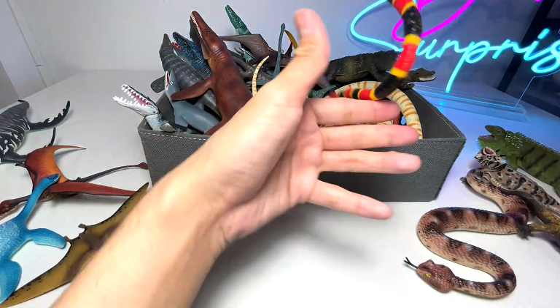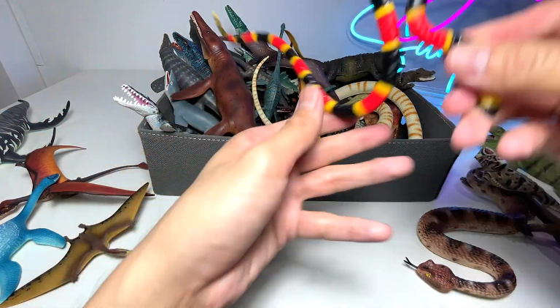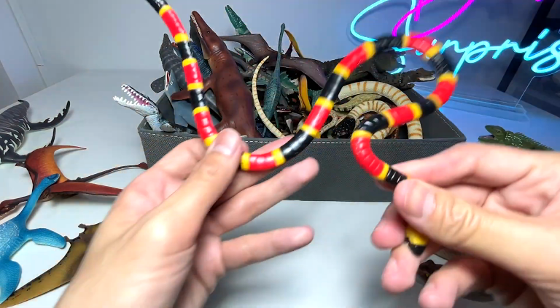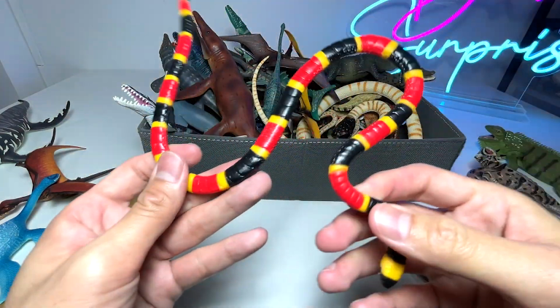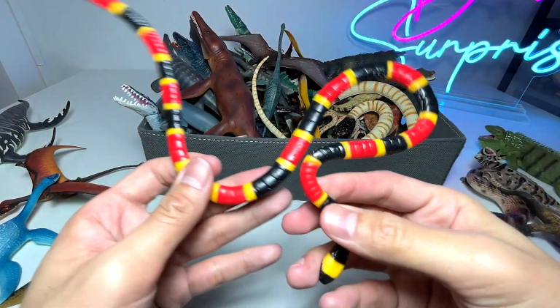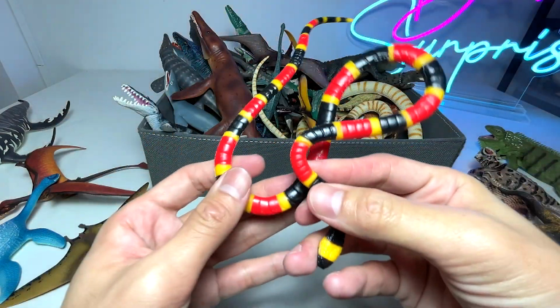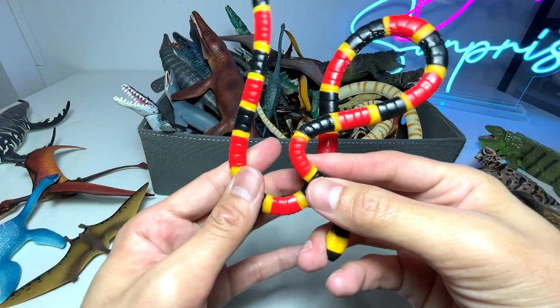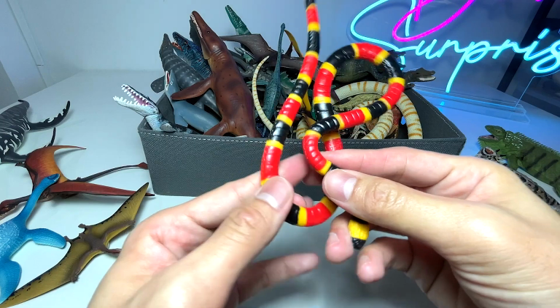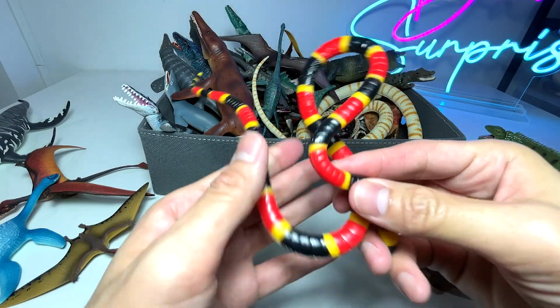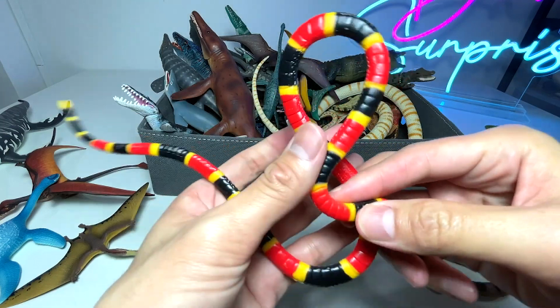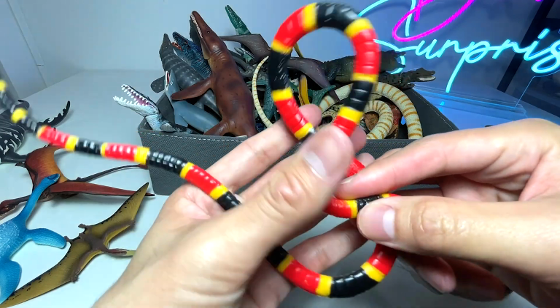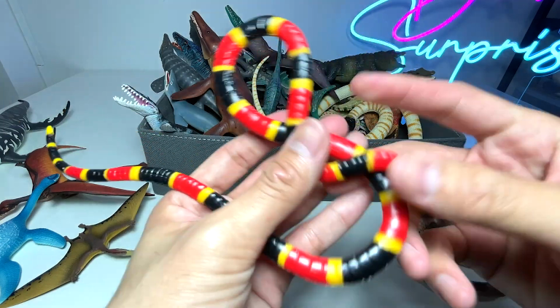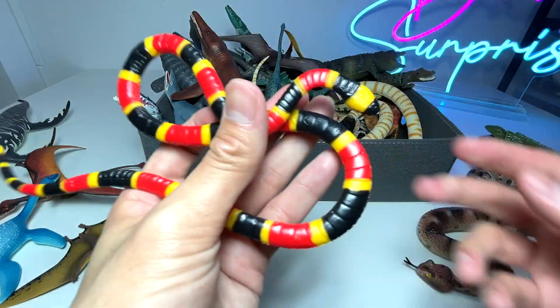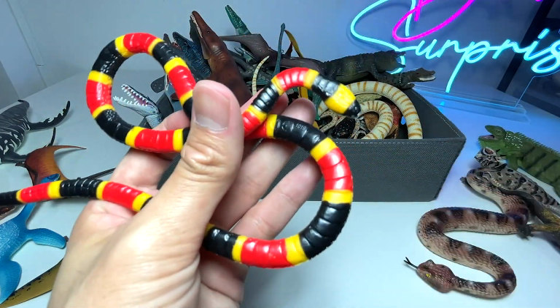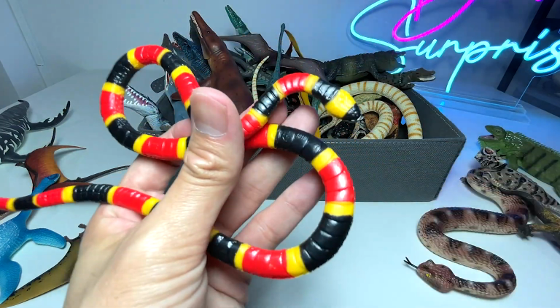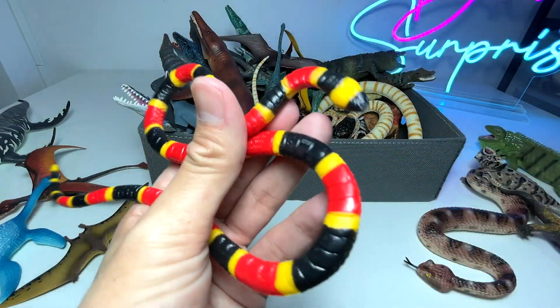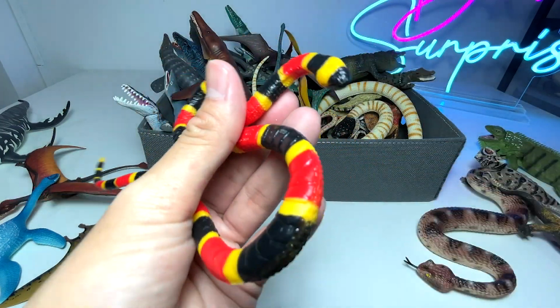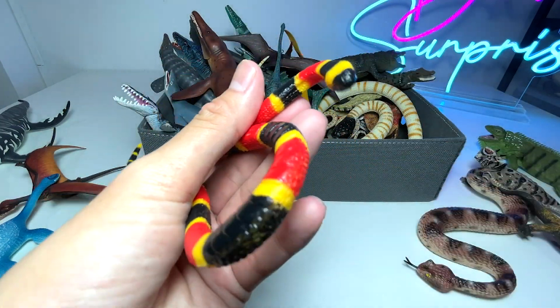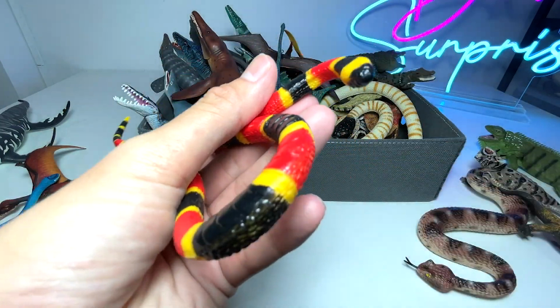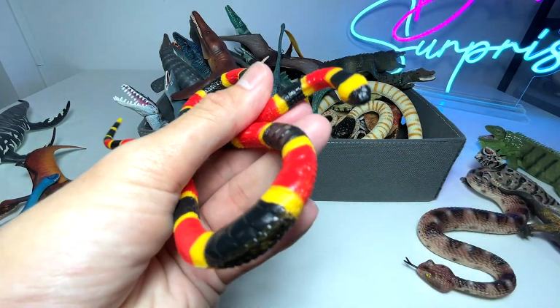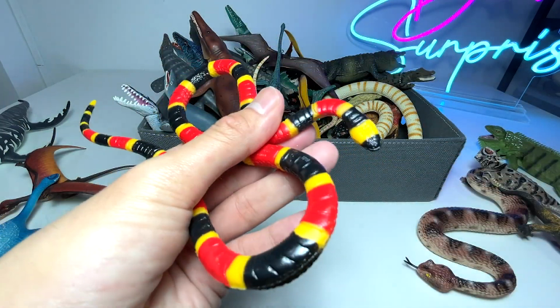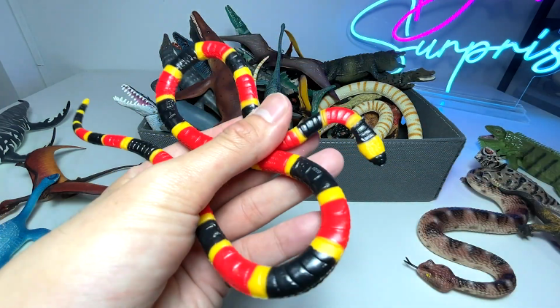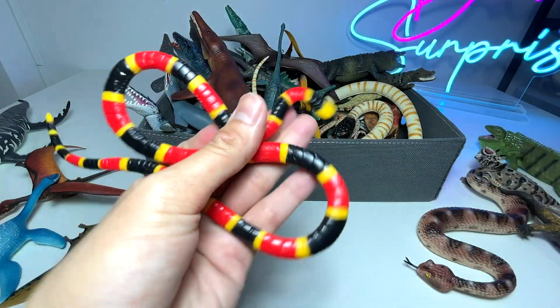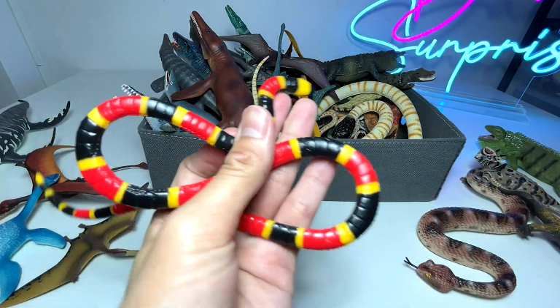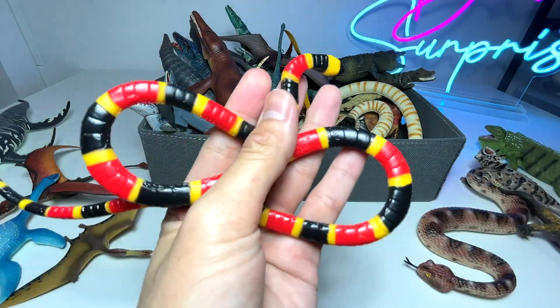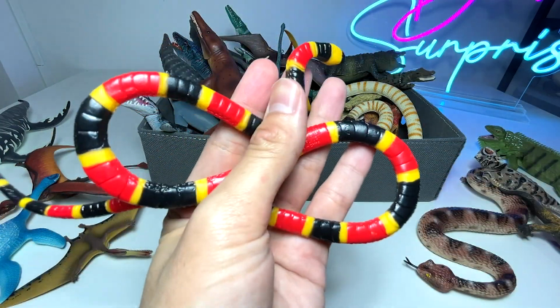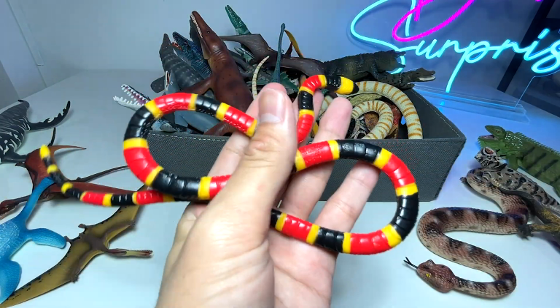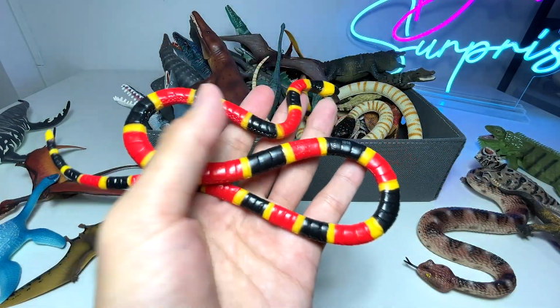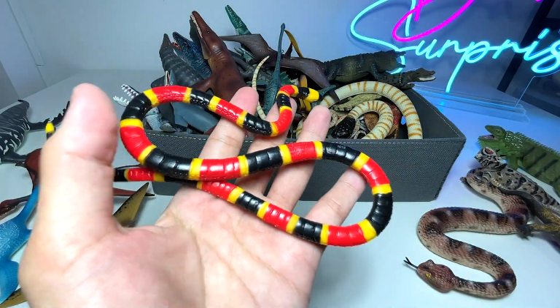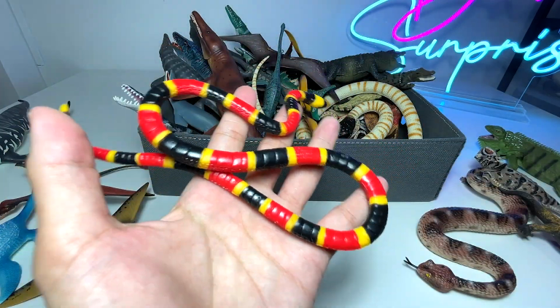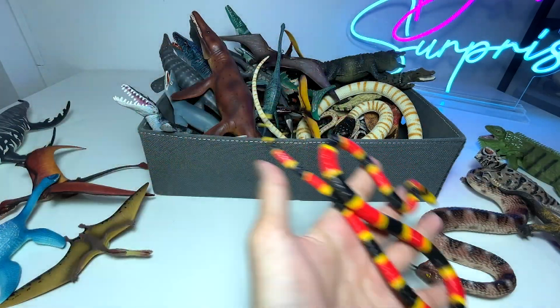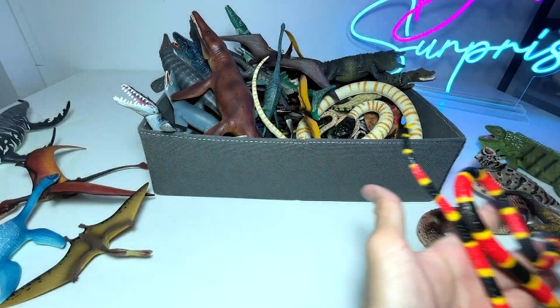And this is a coral snake. You can see this snake has plenty of colors, and this is actually like a baby.